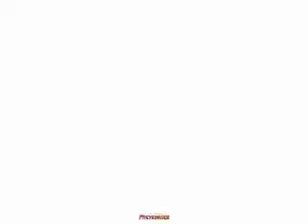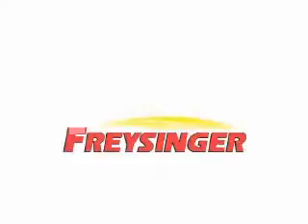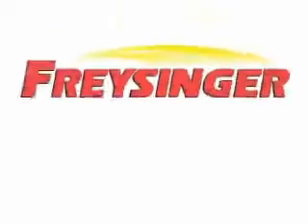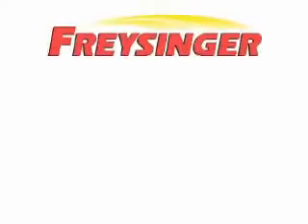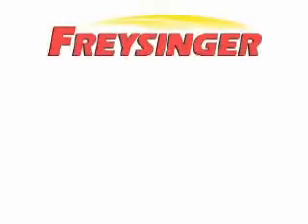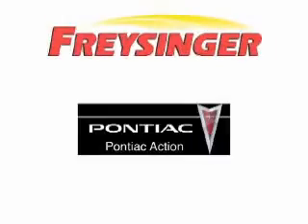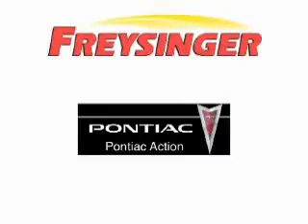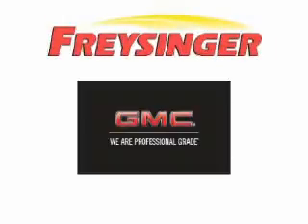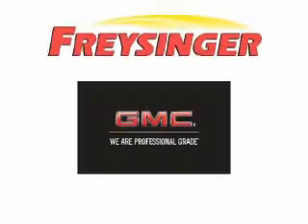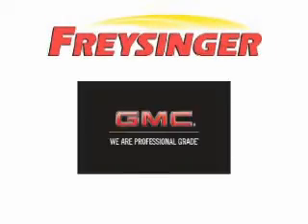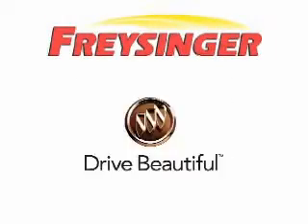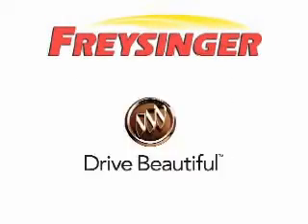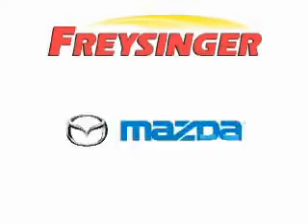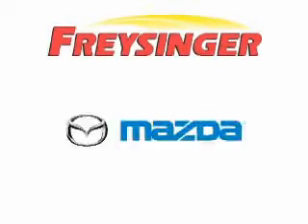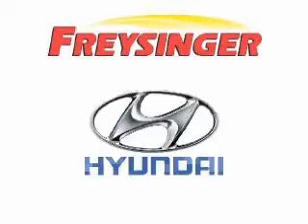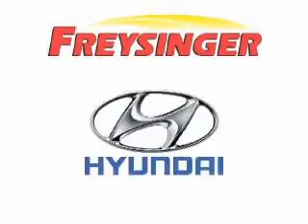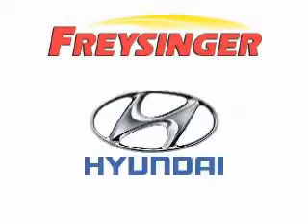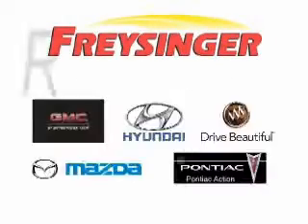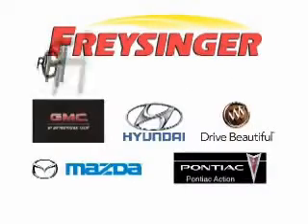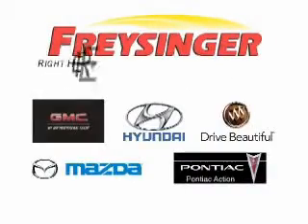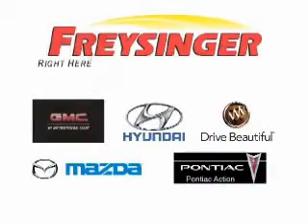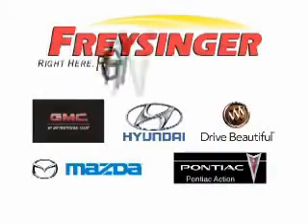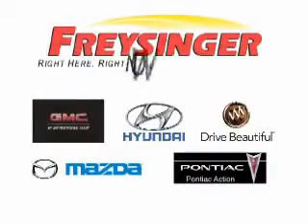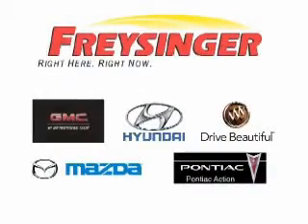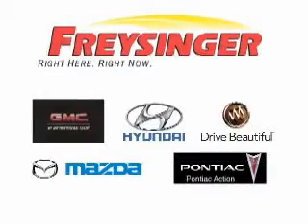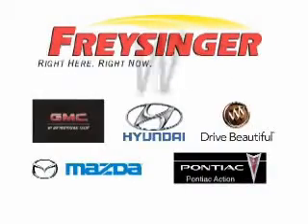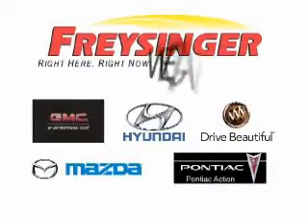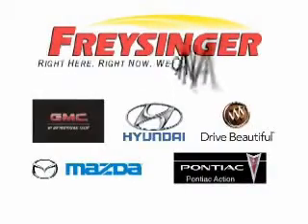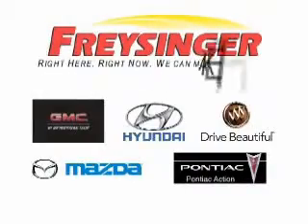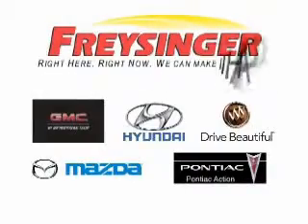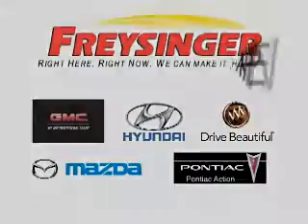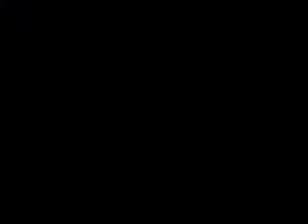Chrysinger, Pontiac, GMC, Buick, Mazda, Hyundai, right here, right now, we can make it happen.